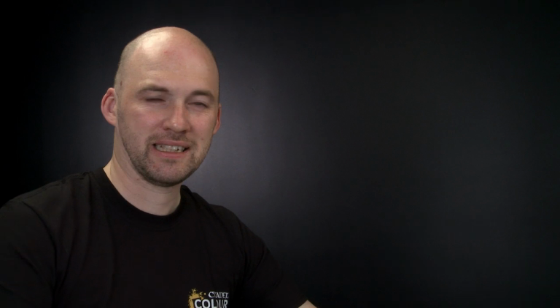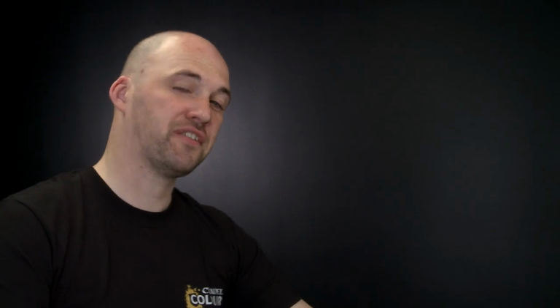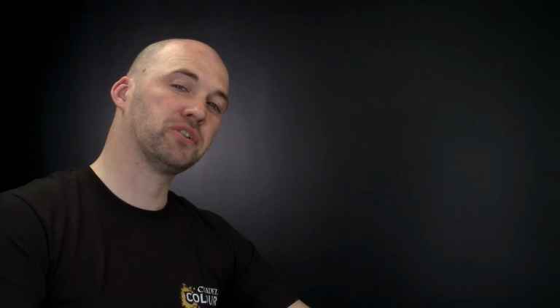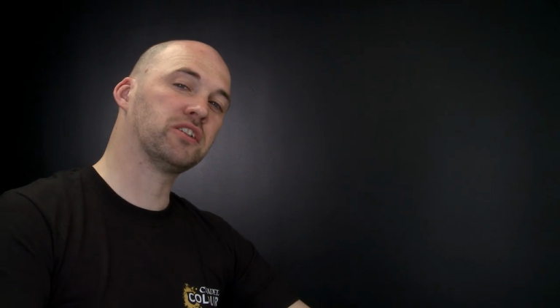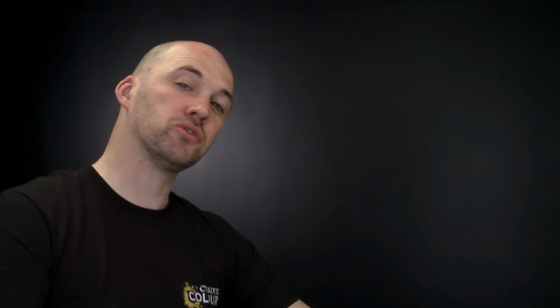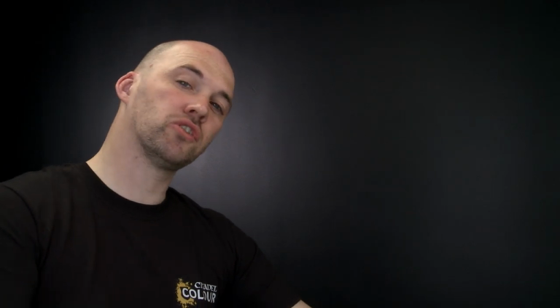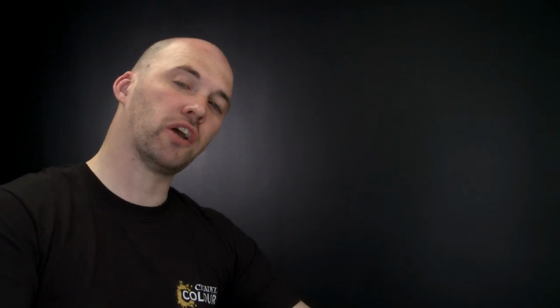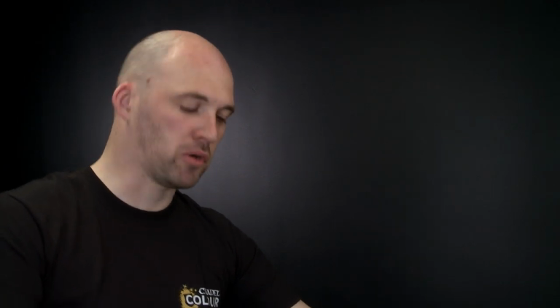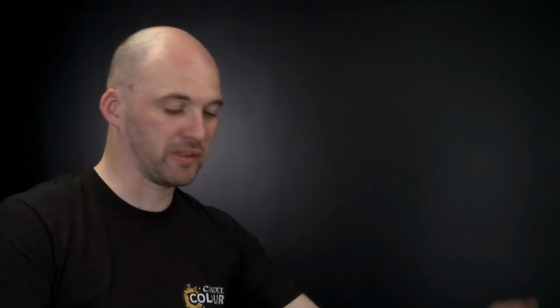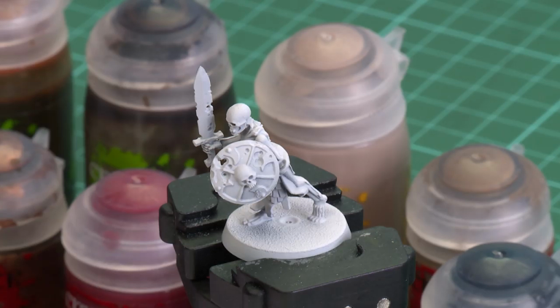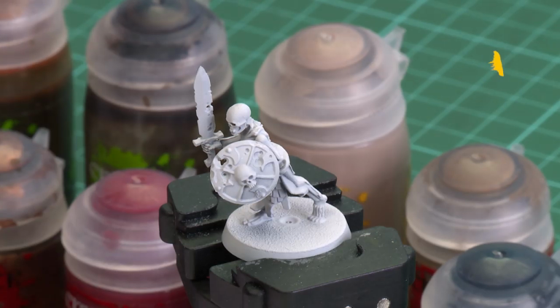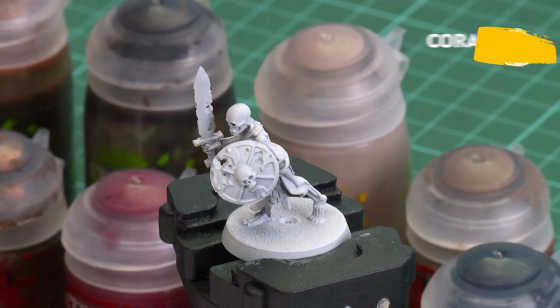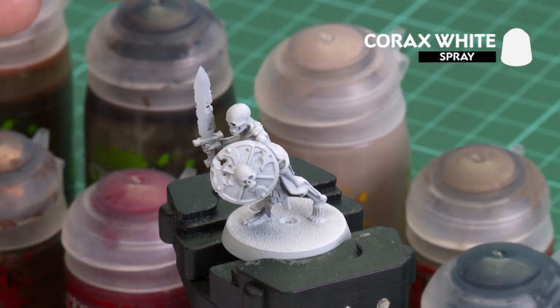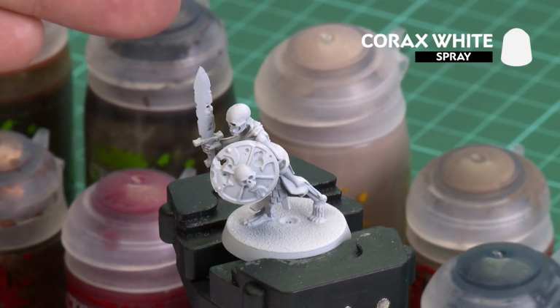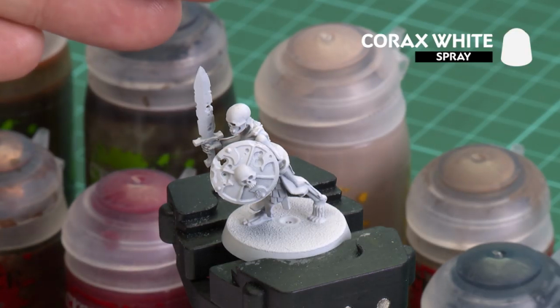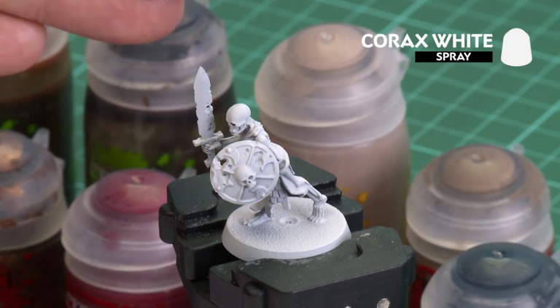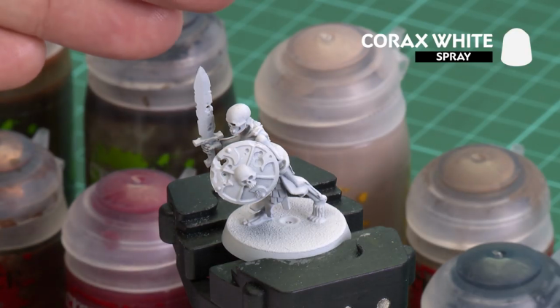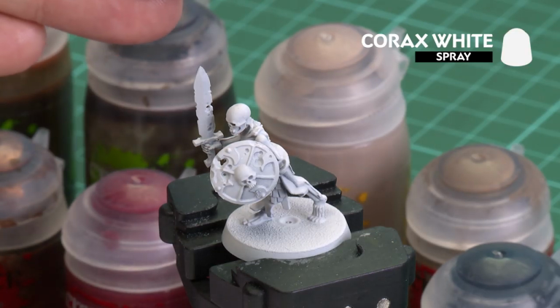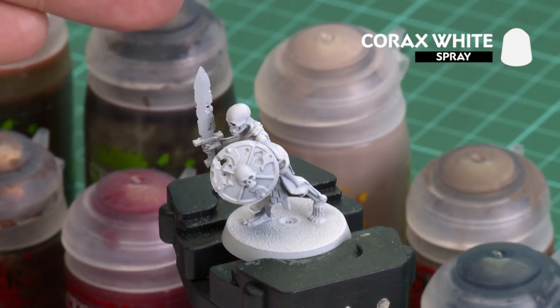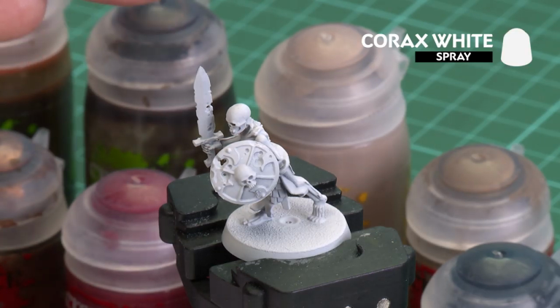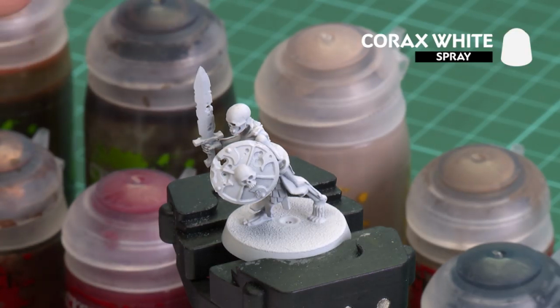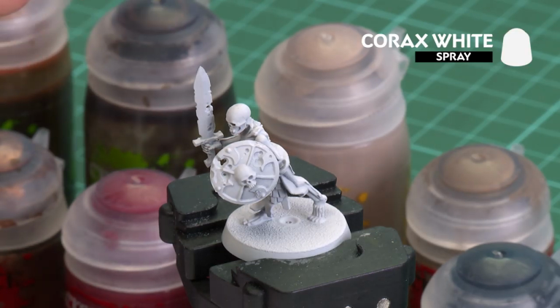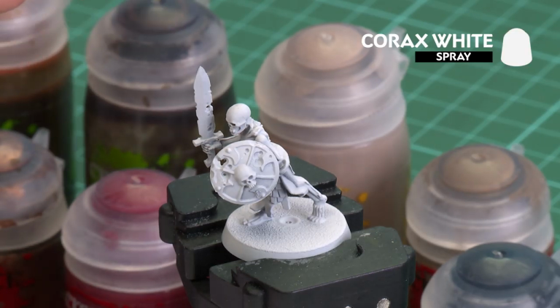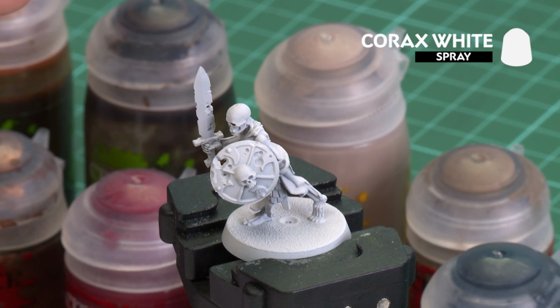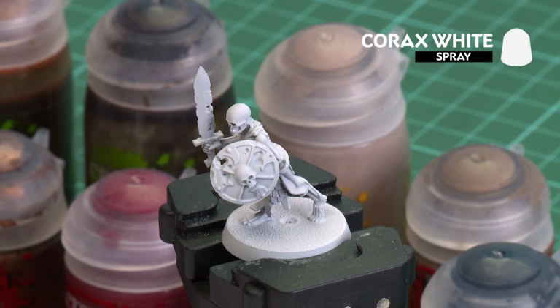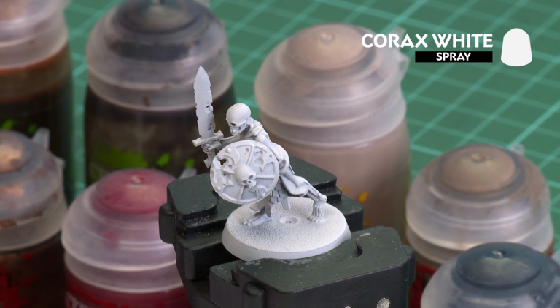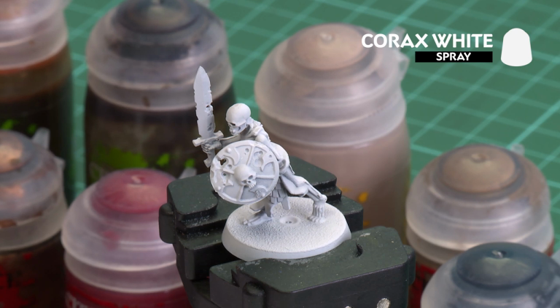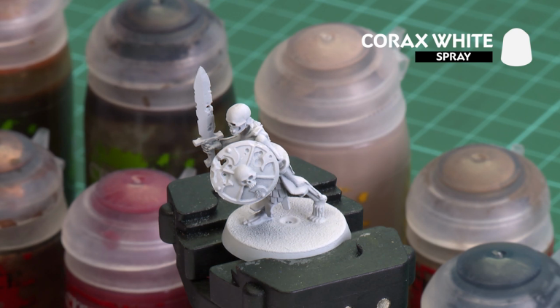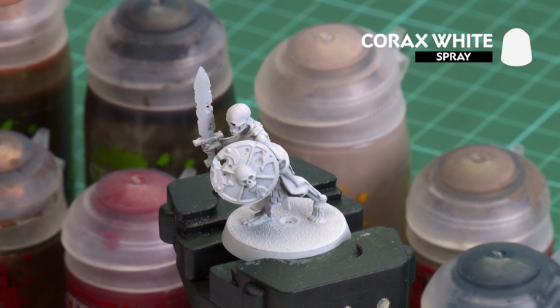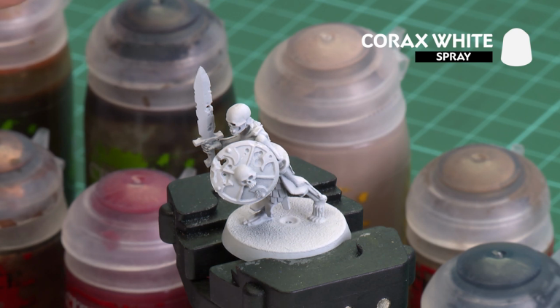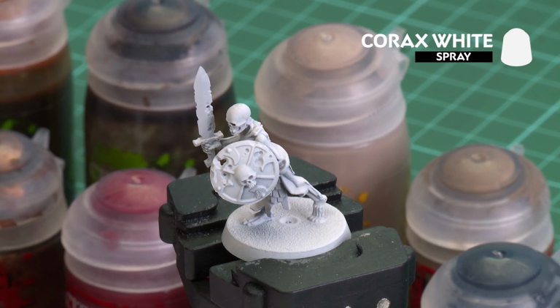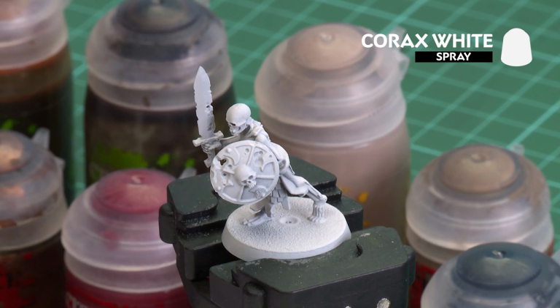The first thing we need to do is undercoat the model. As you can see, I've gone with Corax White, which is a perfect undercoat for painting any kind of skeleton warrior.